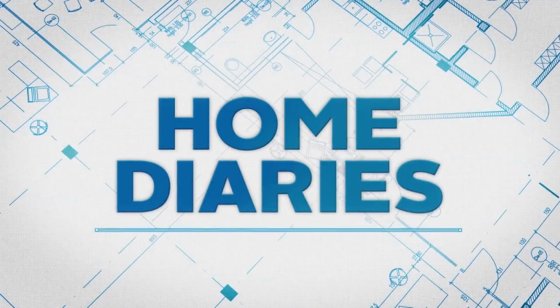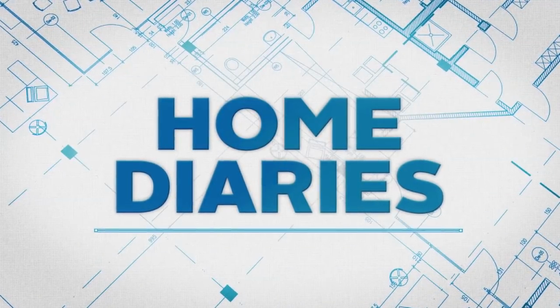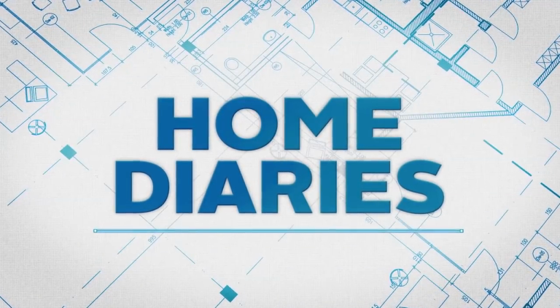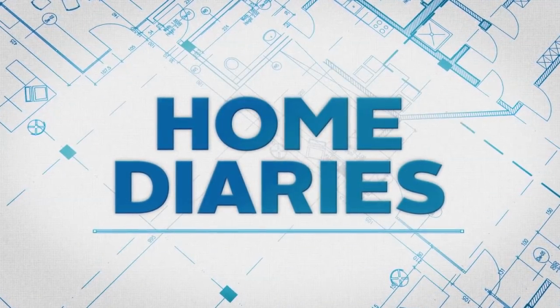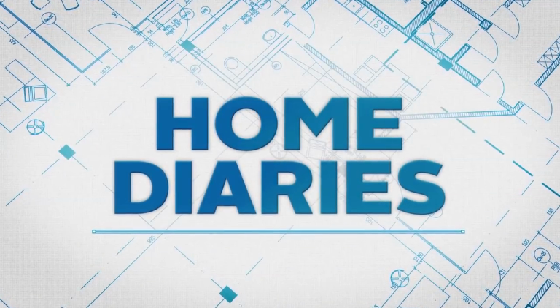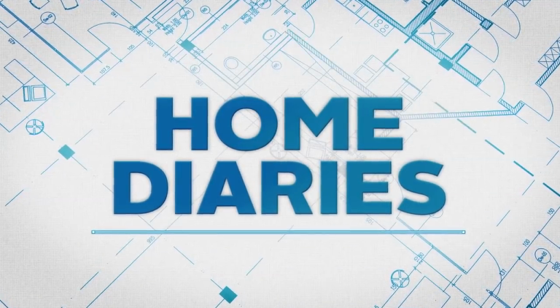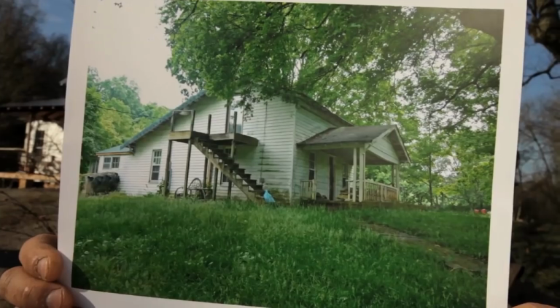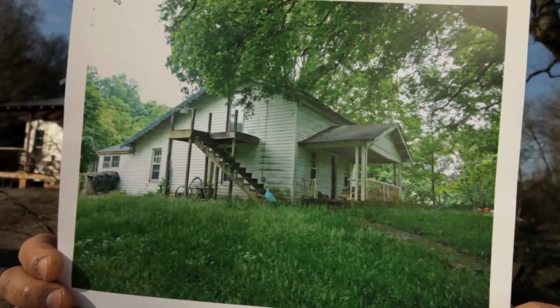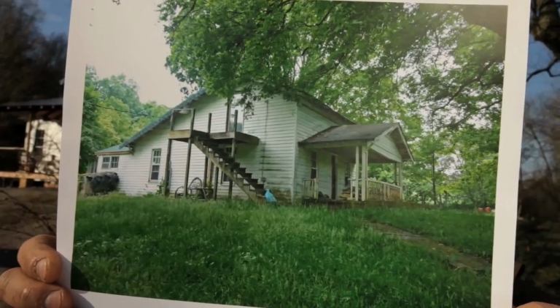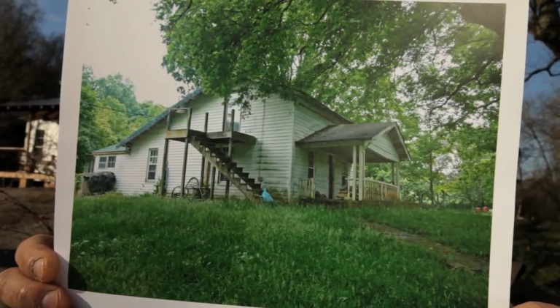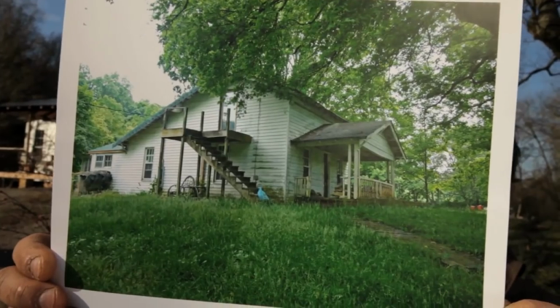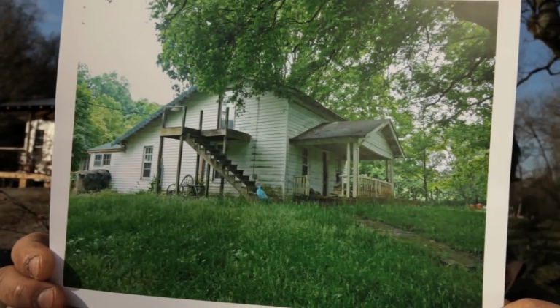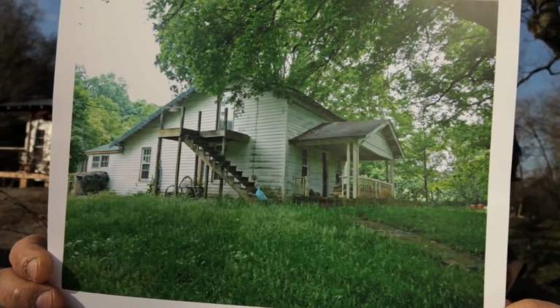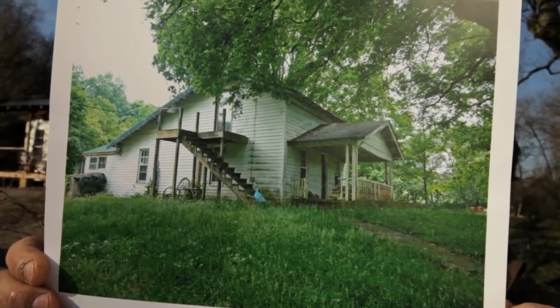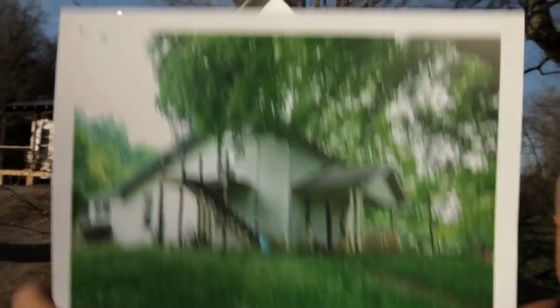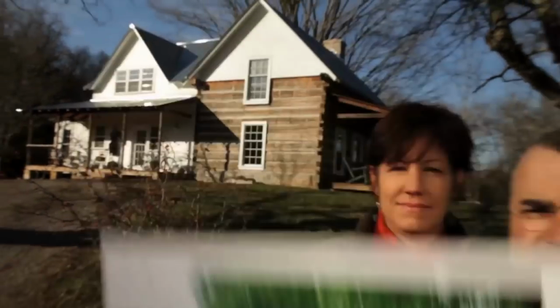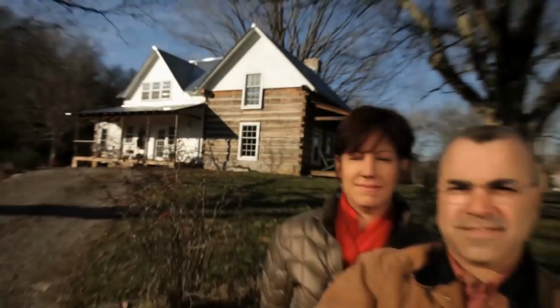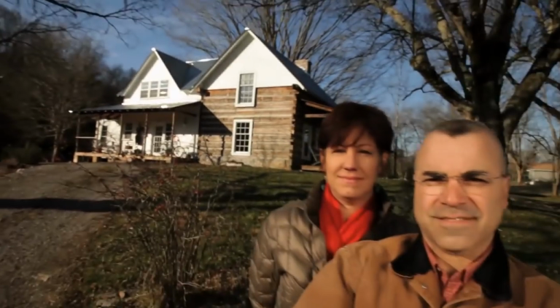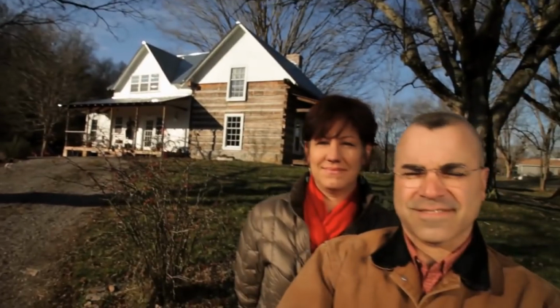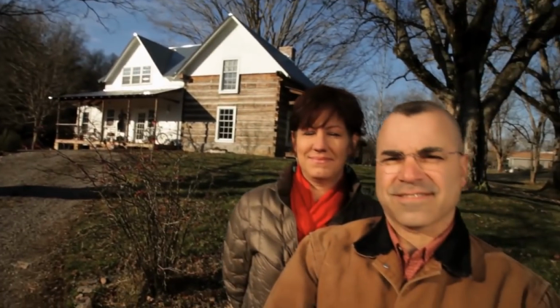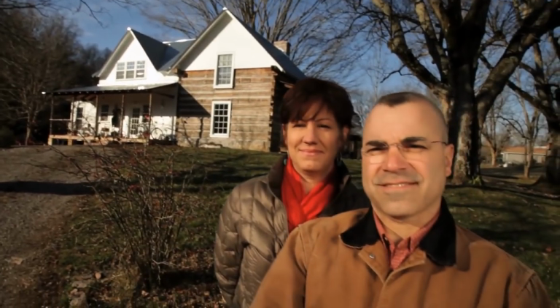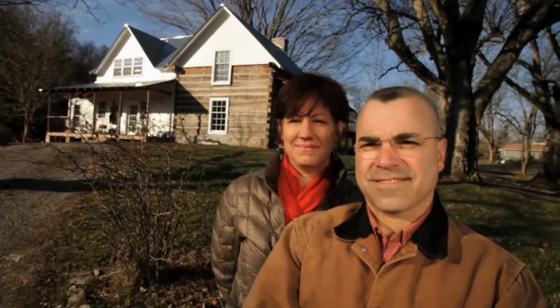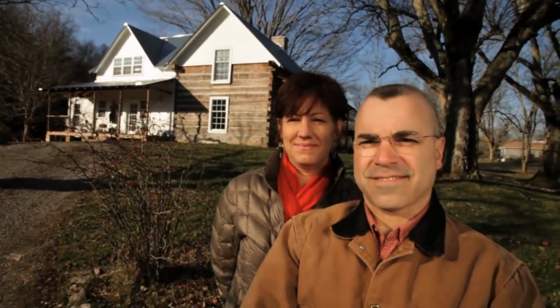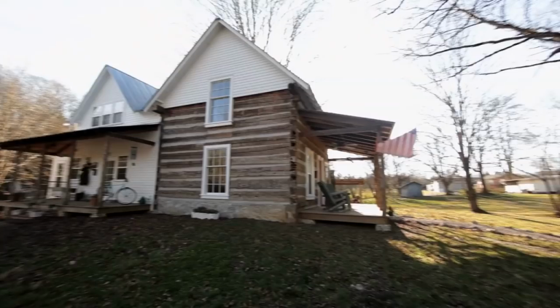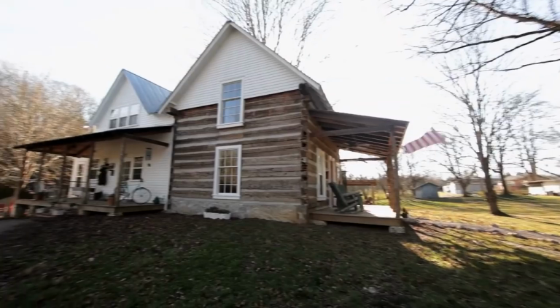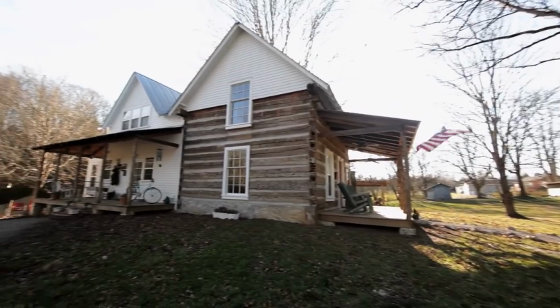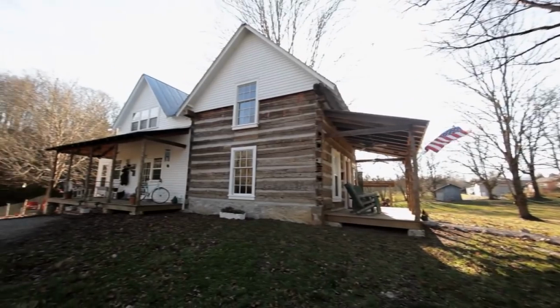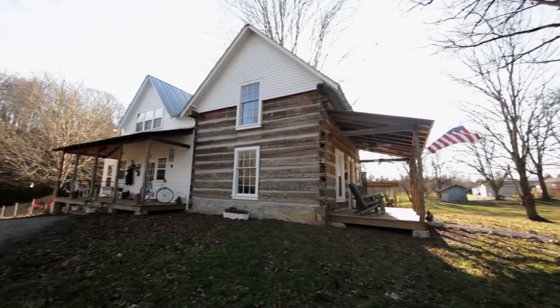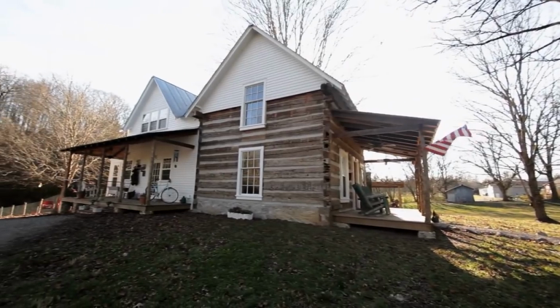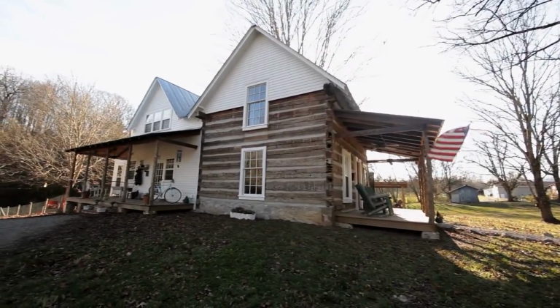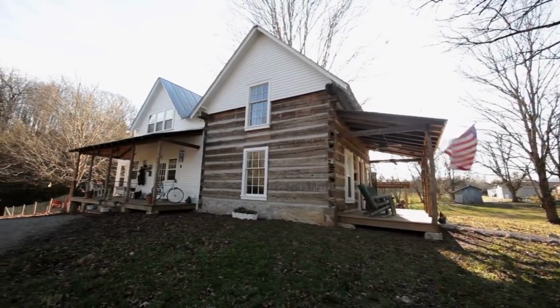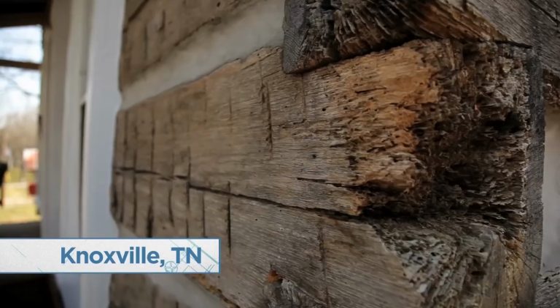Home Diaries — every house has a story. We're the Basils, and we live in a log cabin.